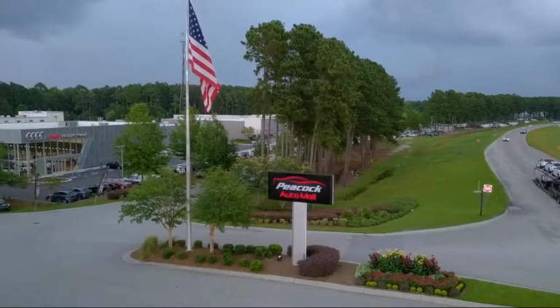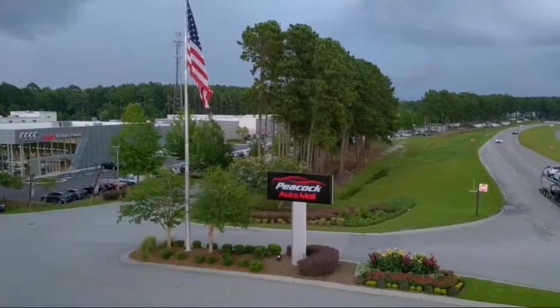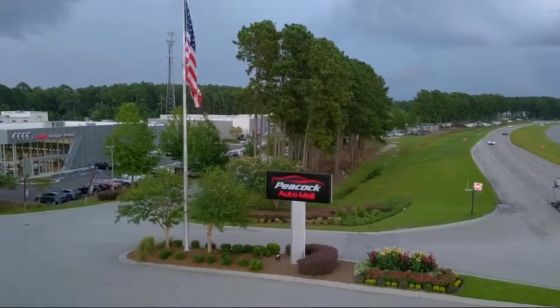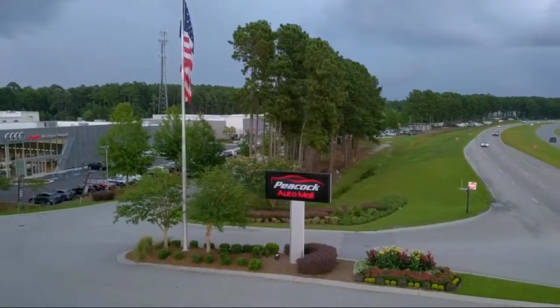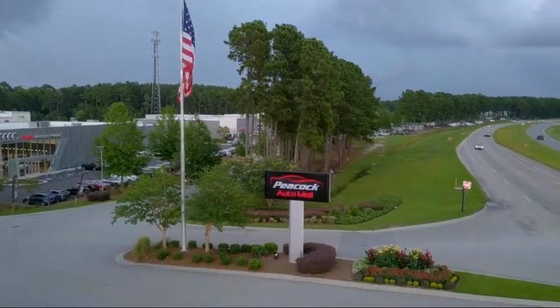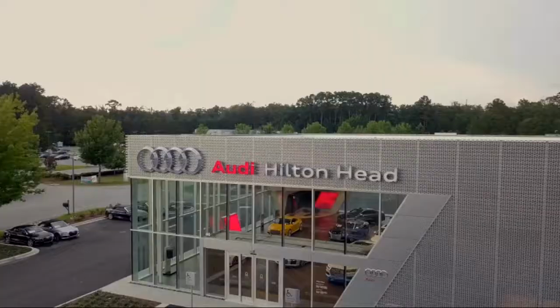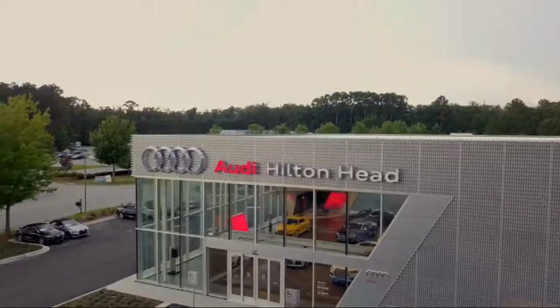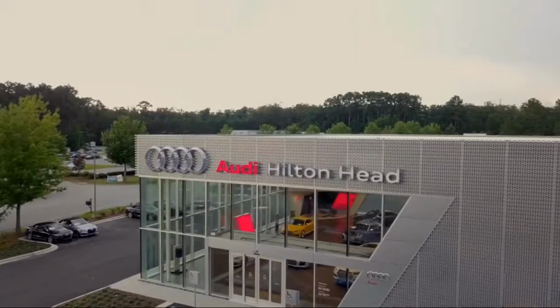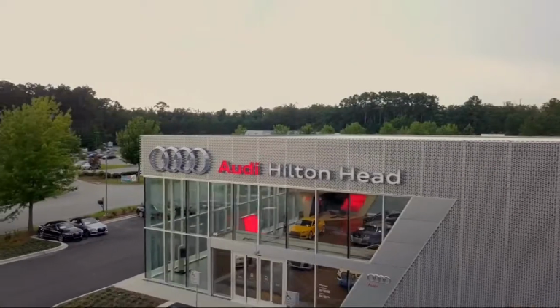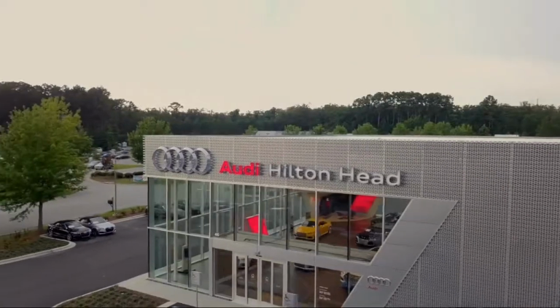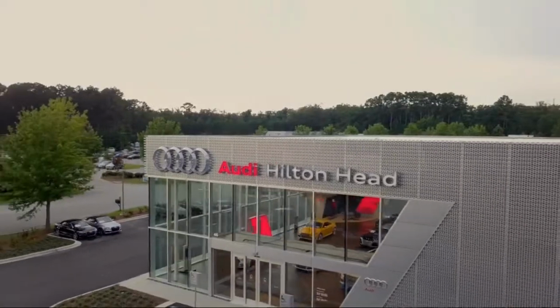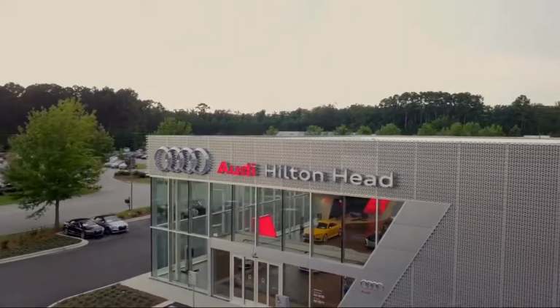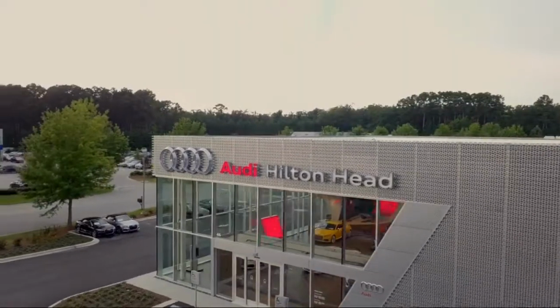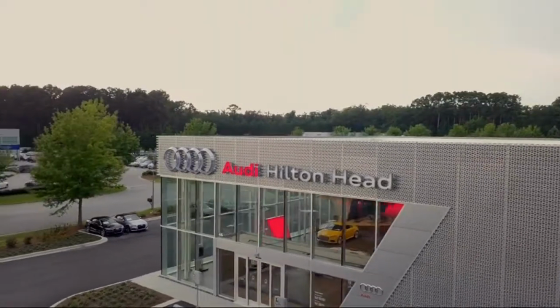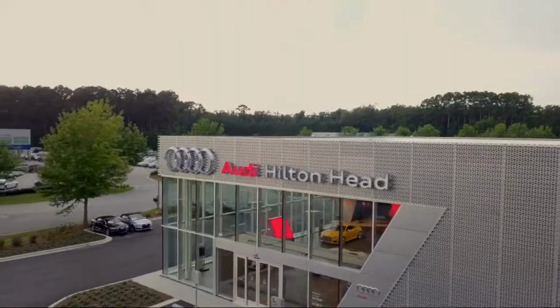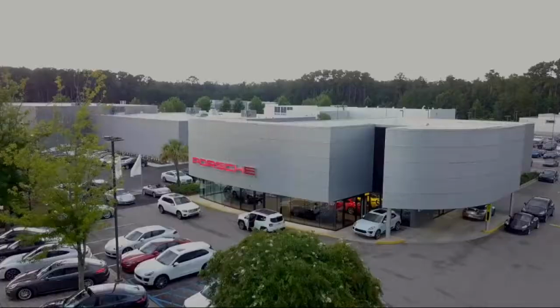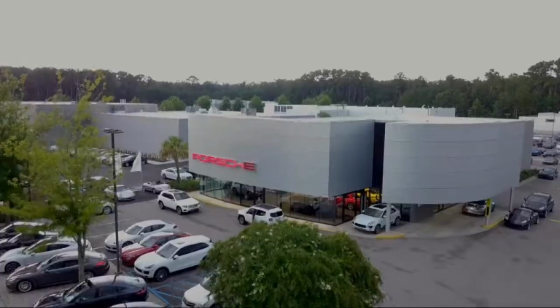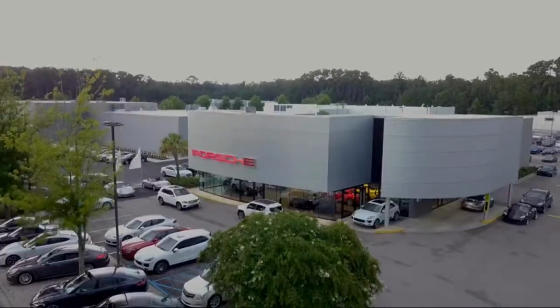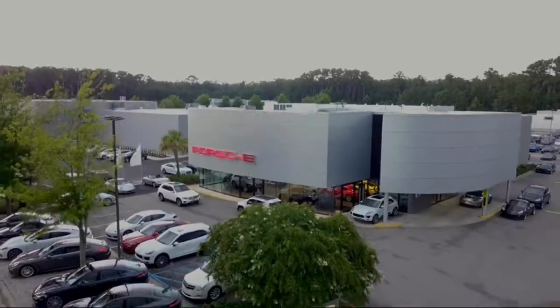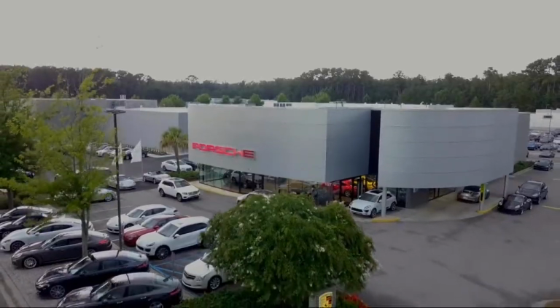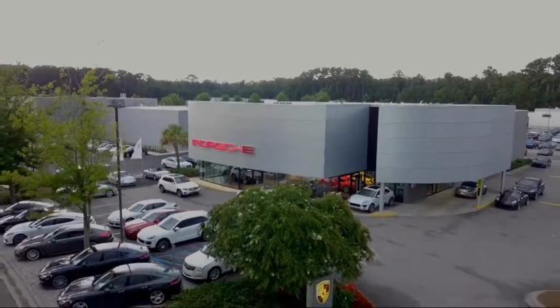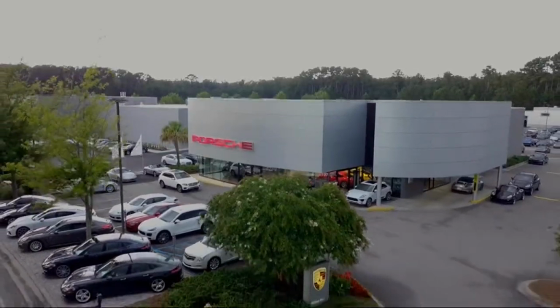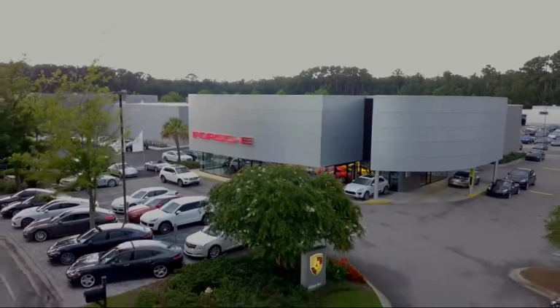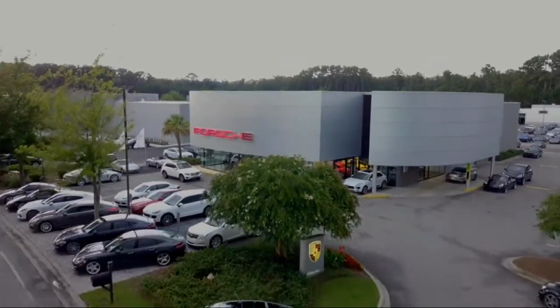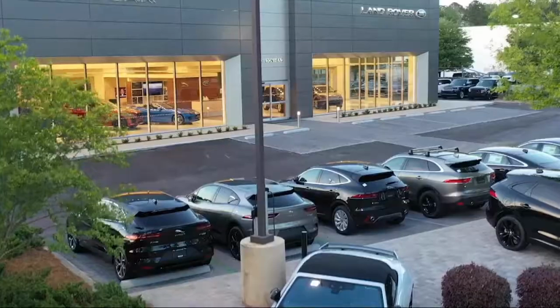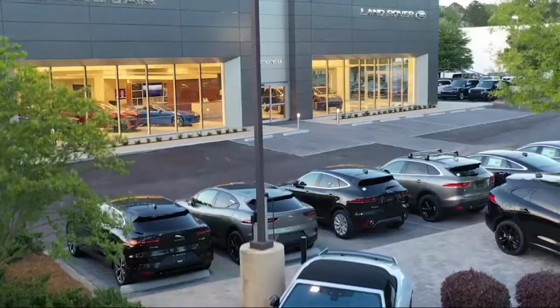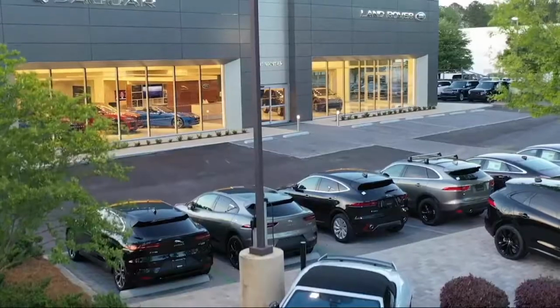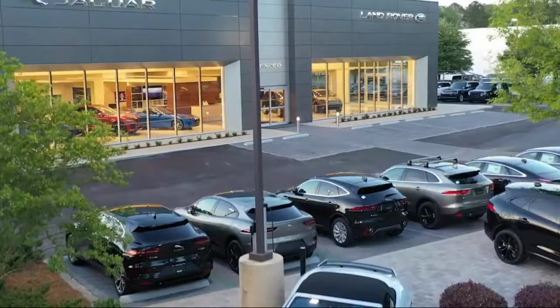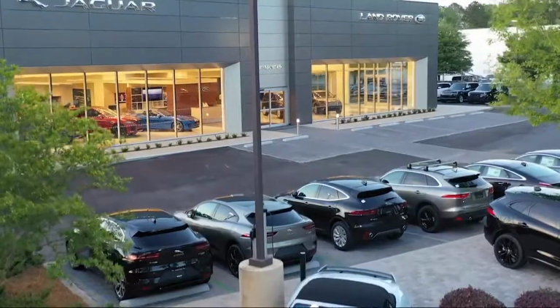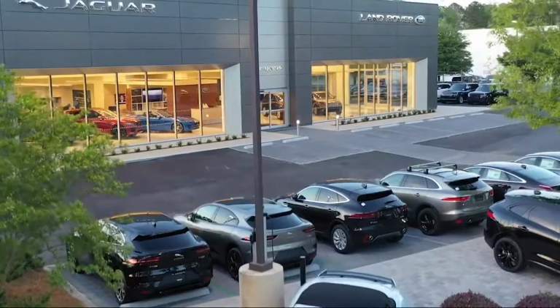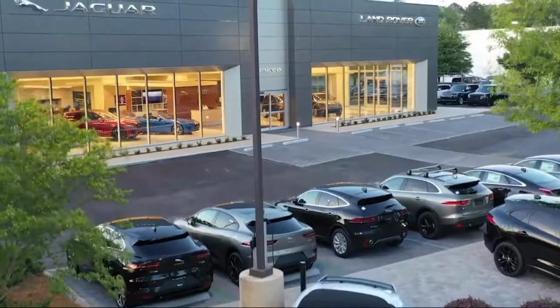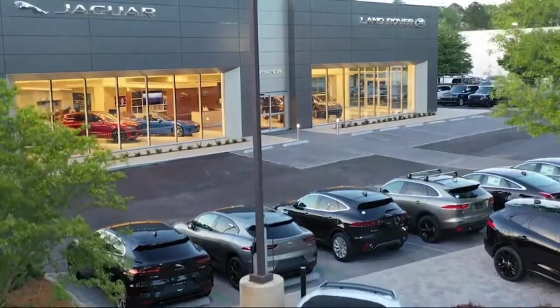Welcome to the Peacock Auto Mall. Here's a look at another one of our great vehicles from our extensive inventory.